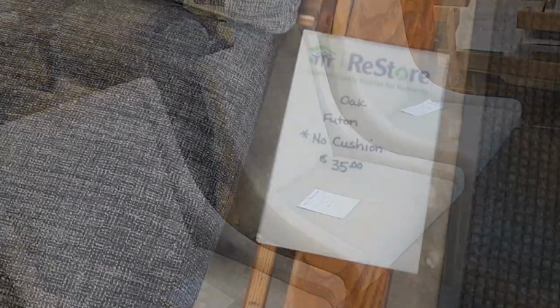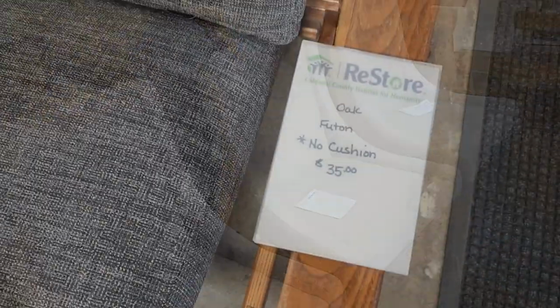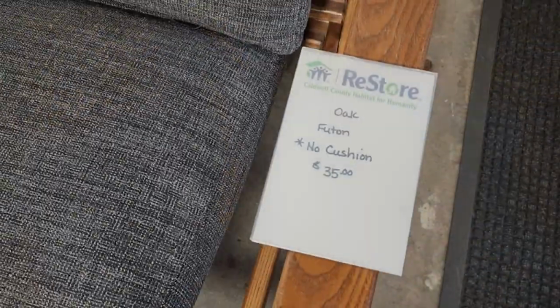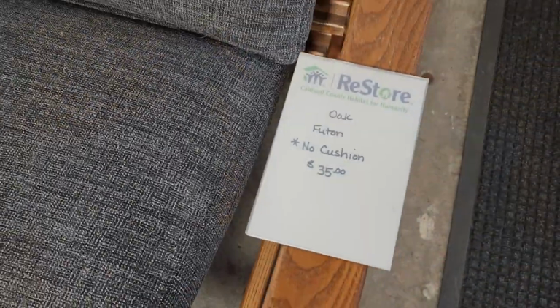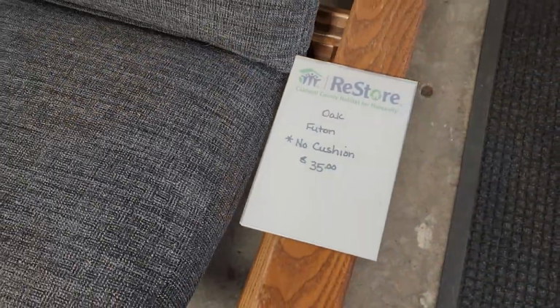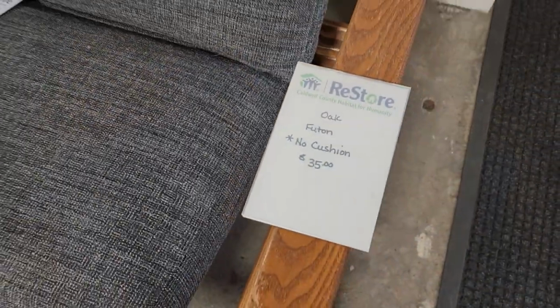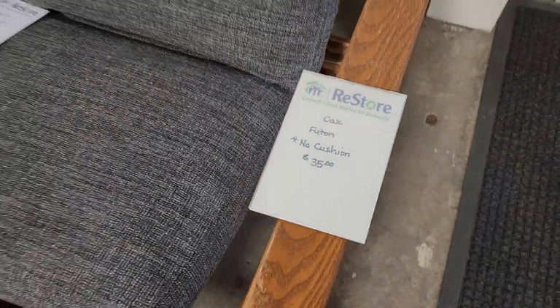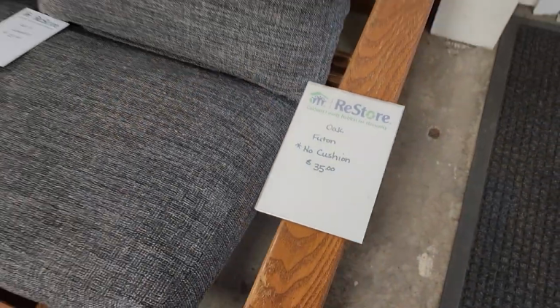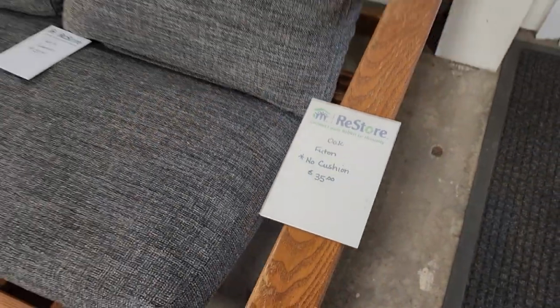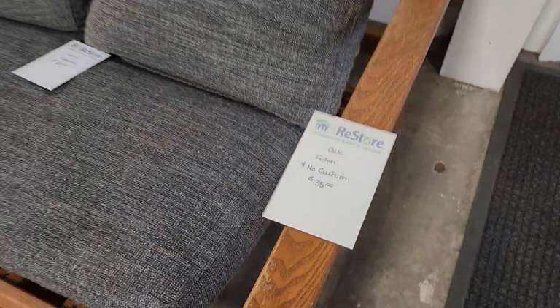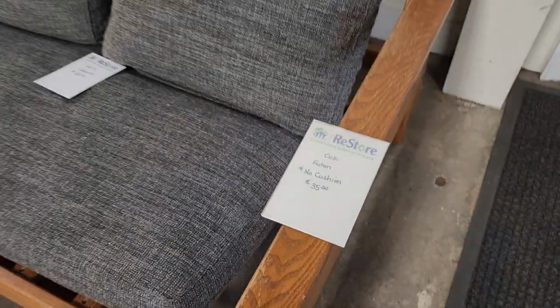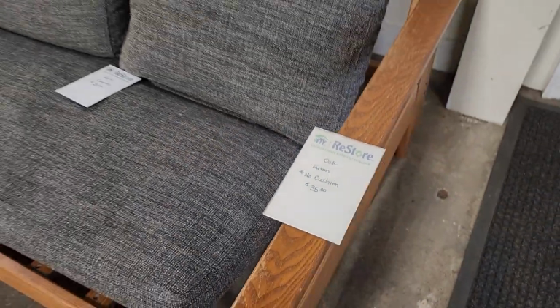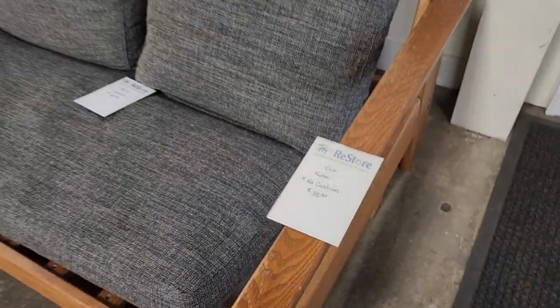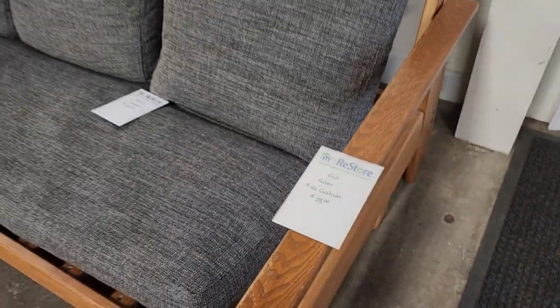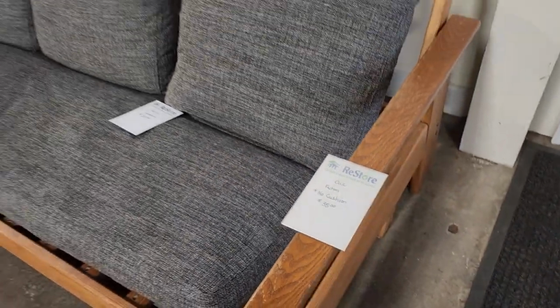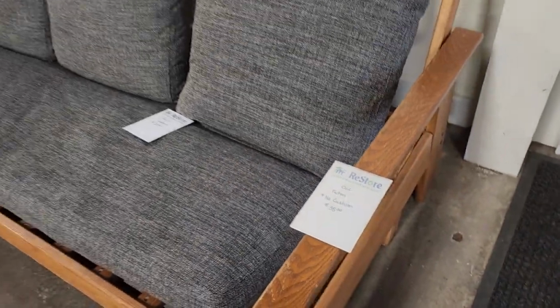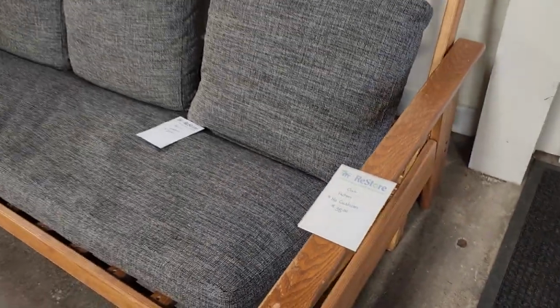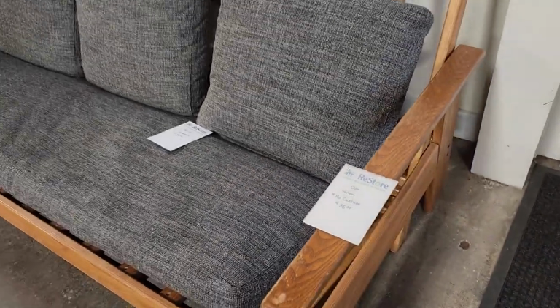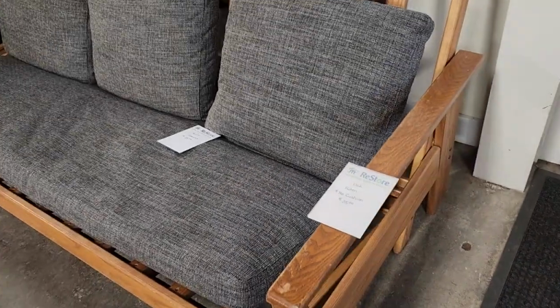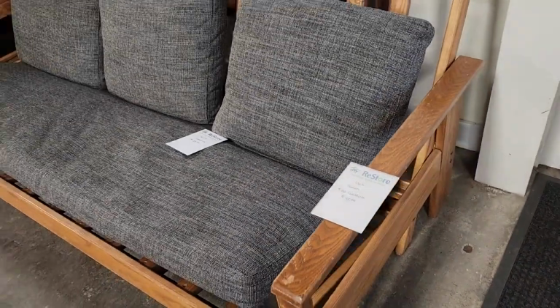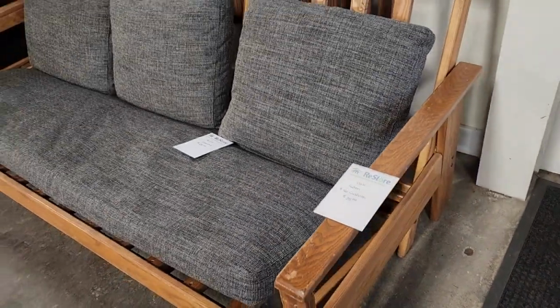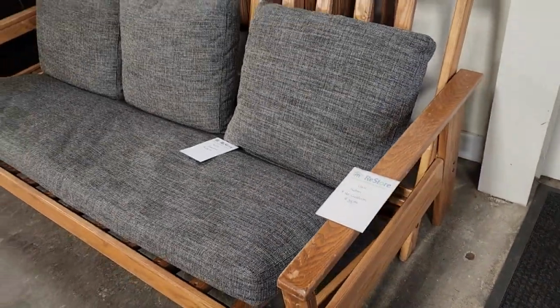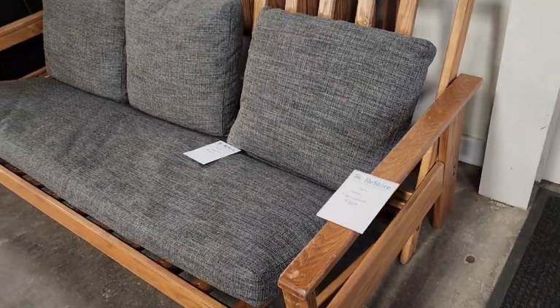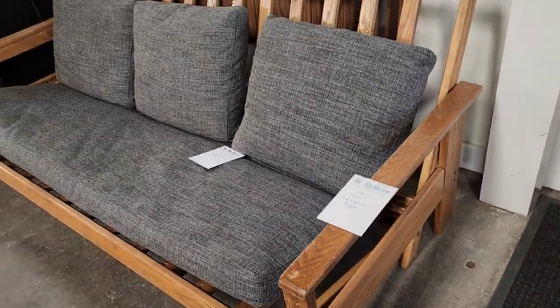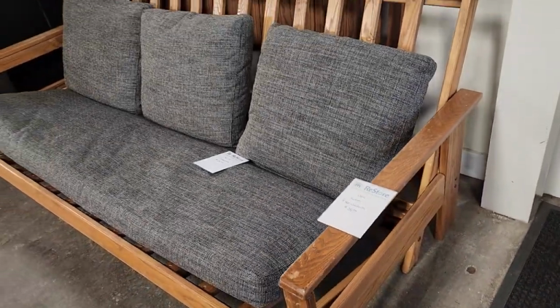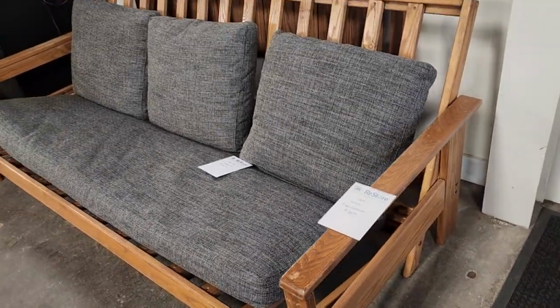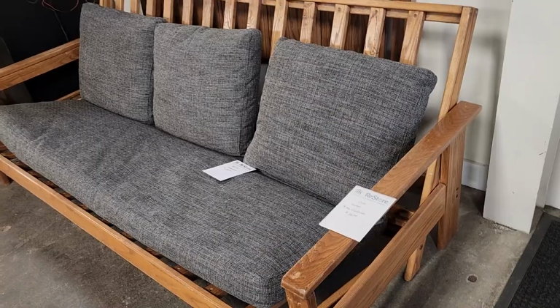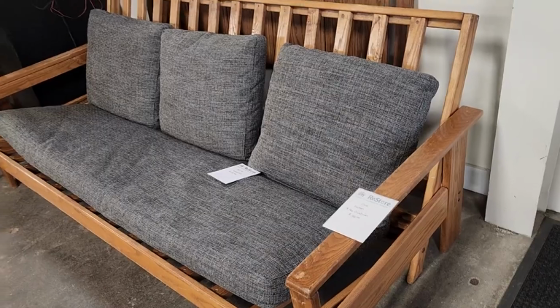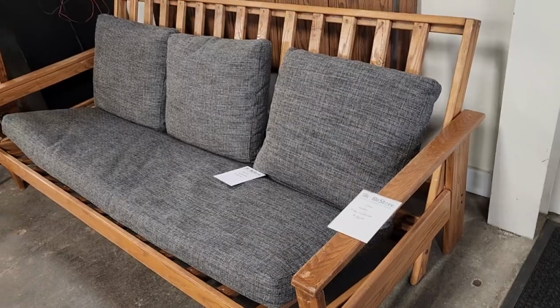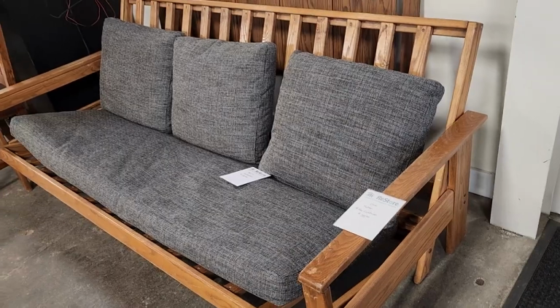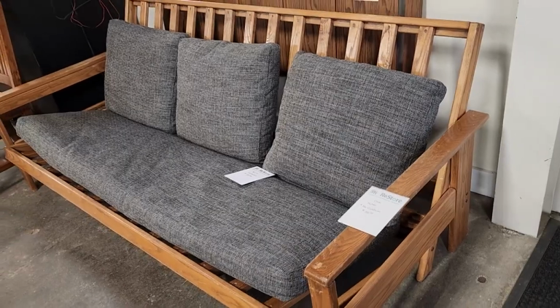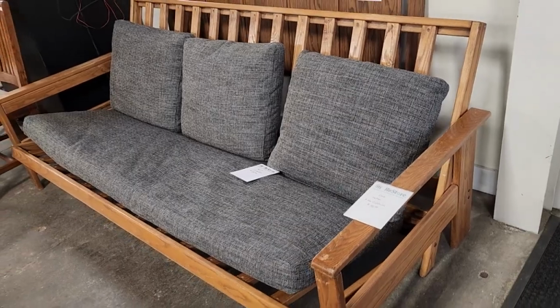And look at this futon. They've got a price point for every budget at the ReStore. This was $35.